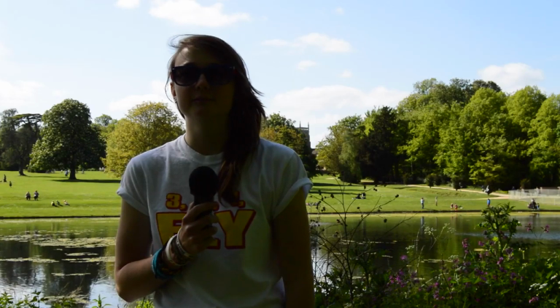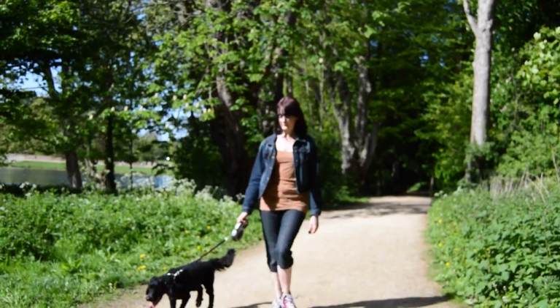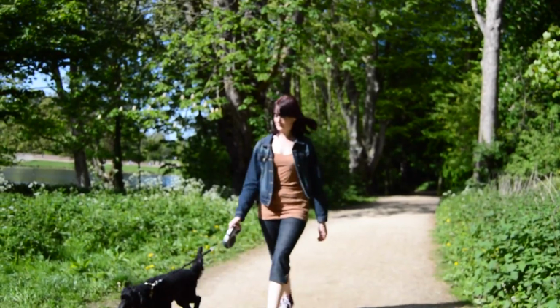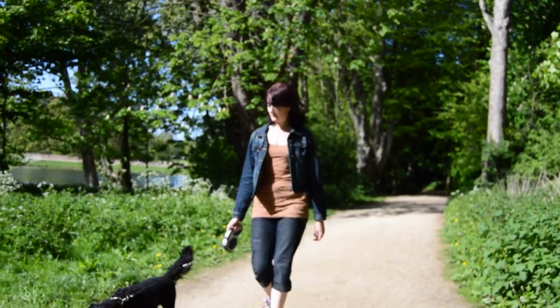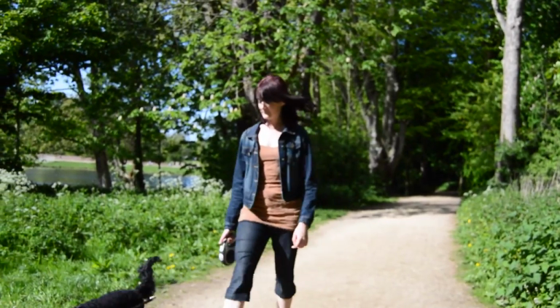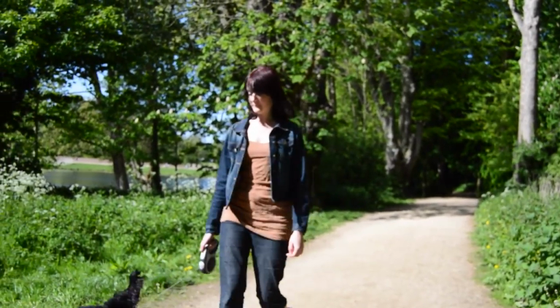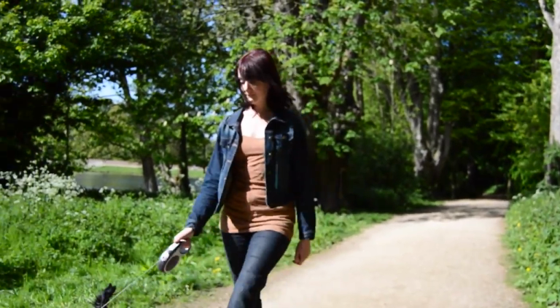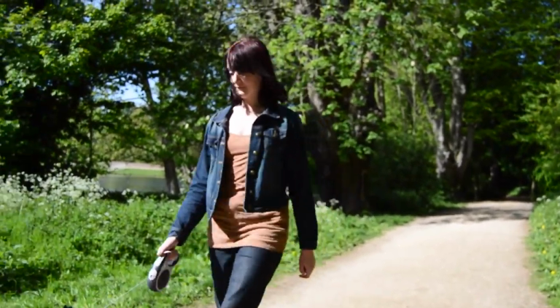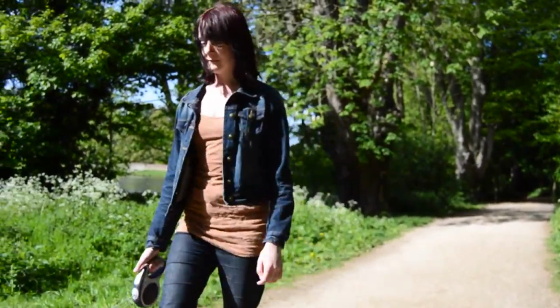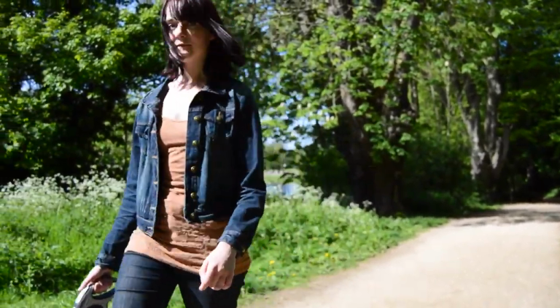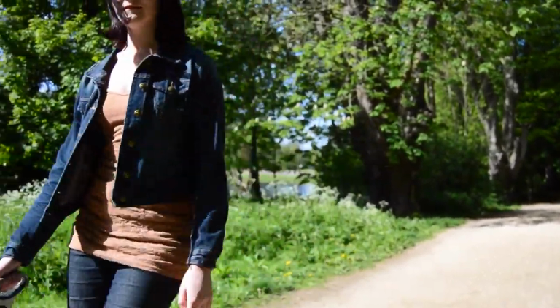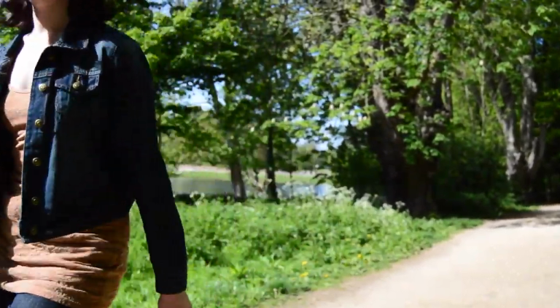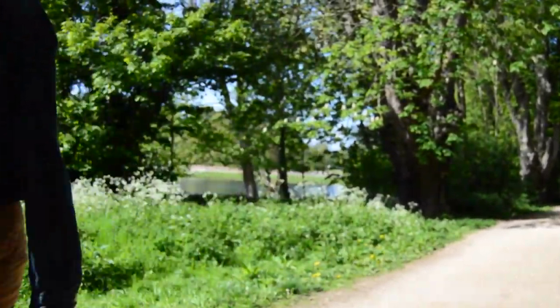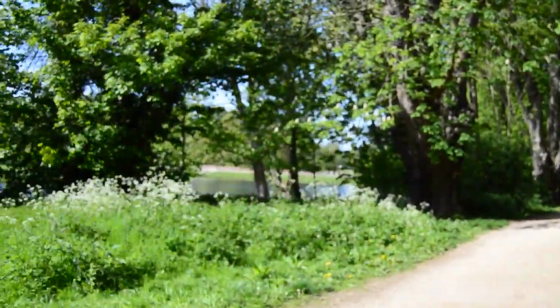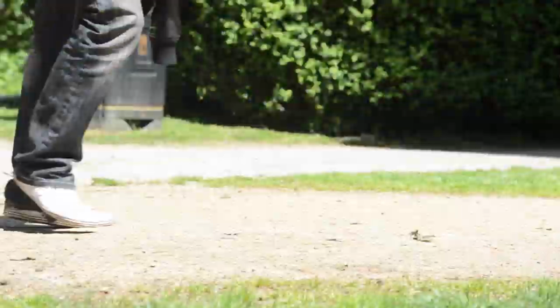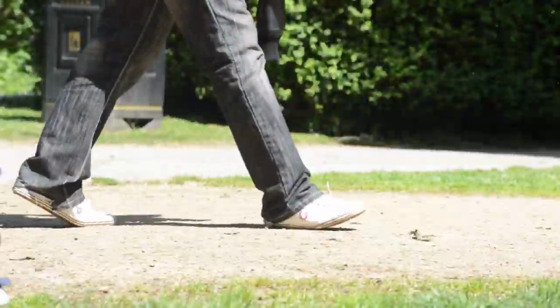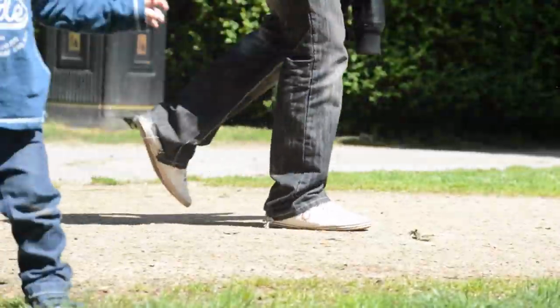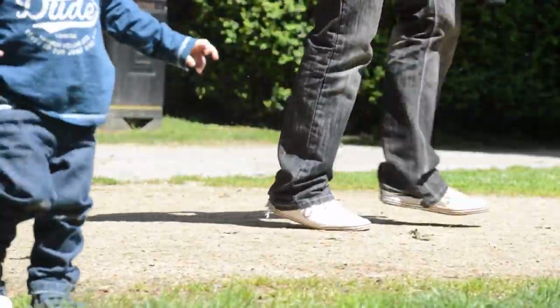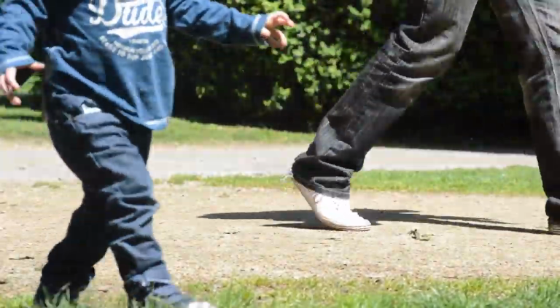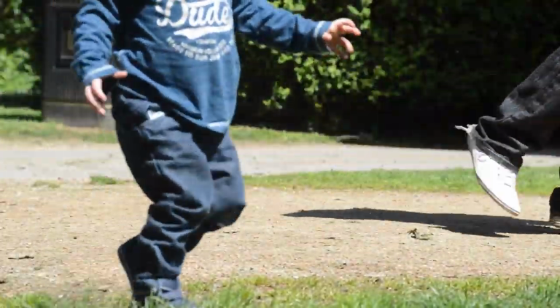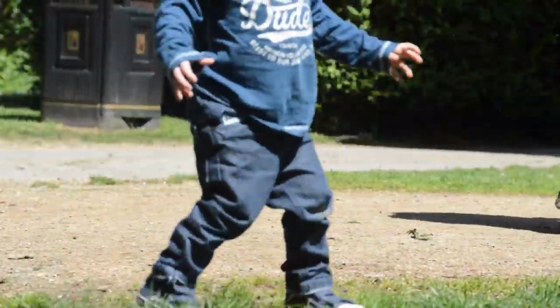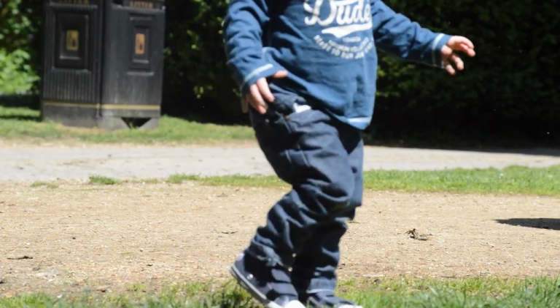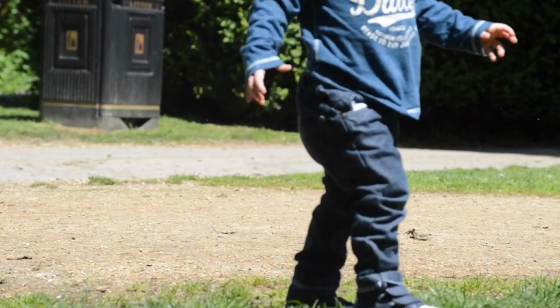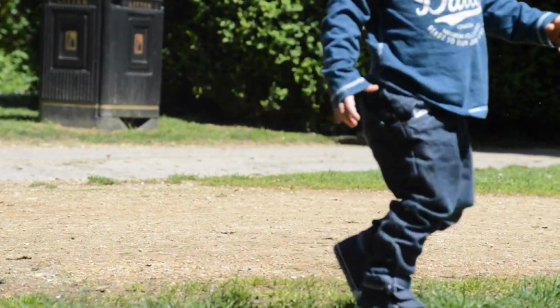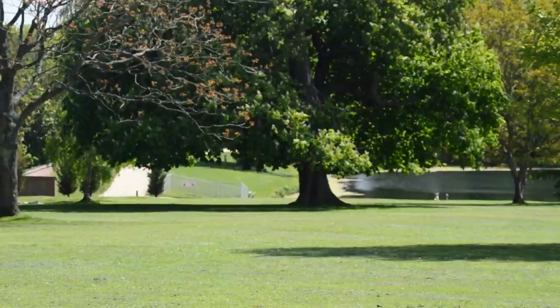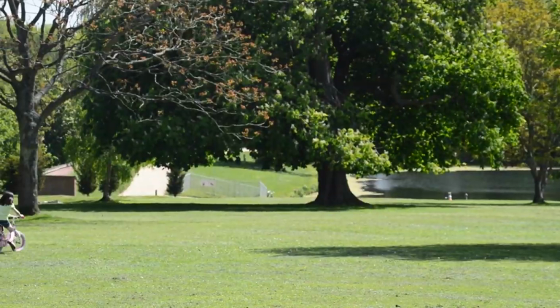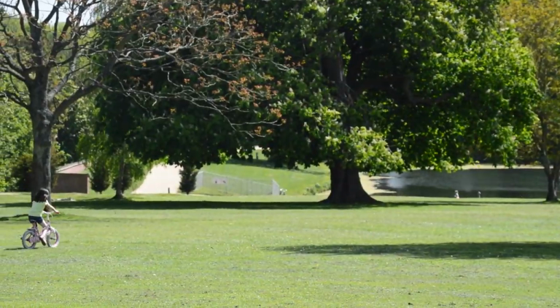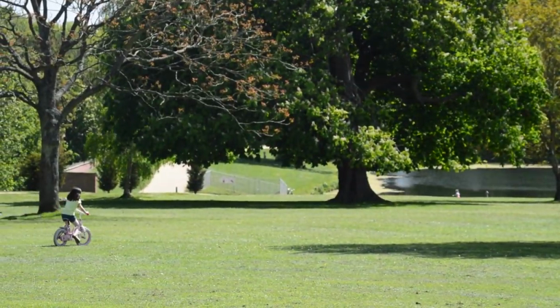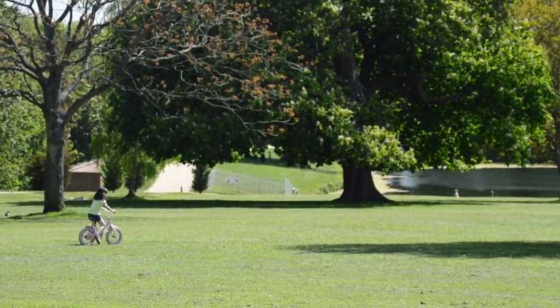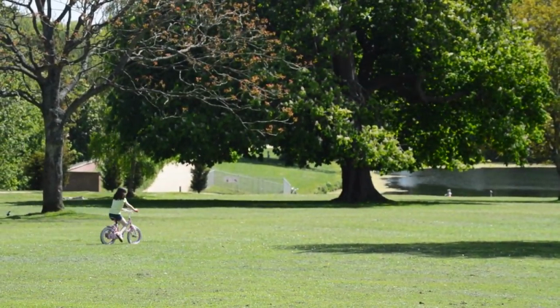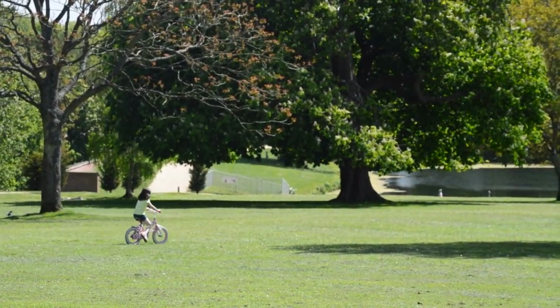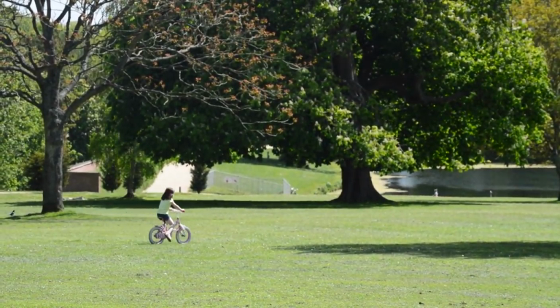It has wide, accessible paths that crisscross the site, making it a great location for walks, runs, jogs, or a fun bike ride.